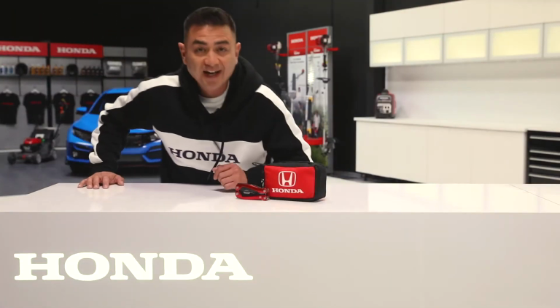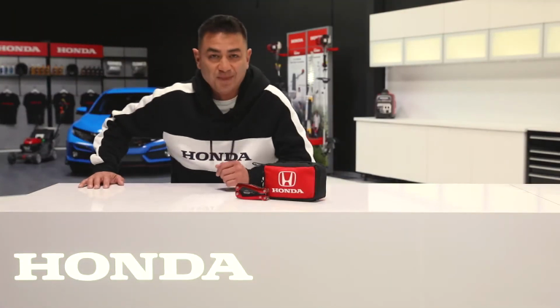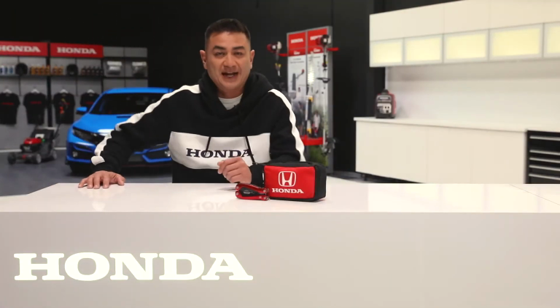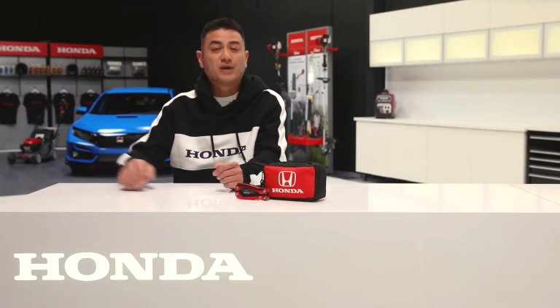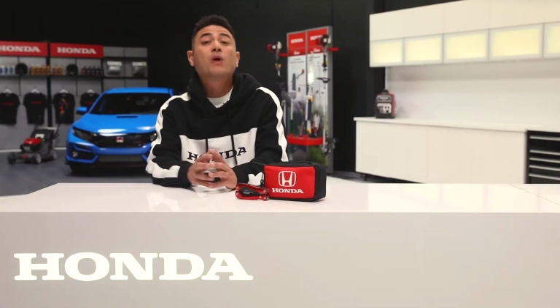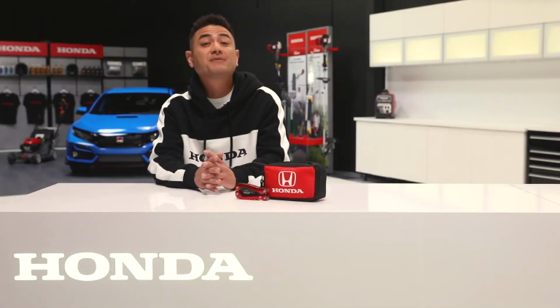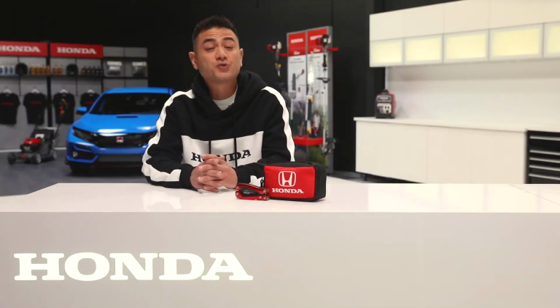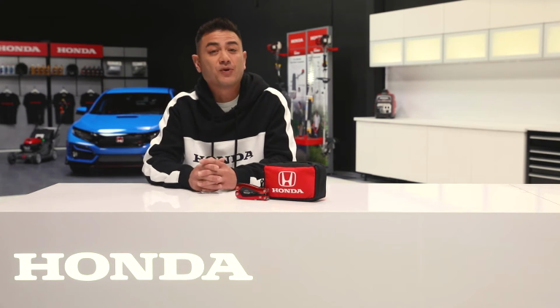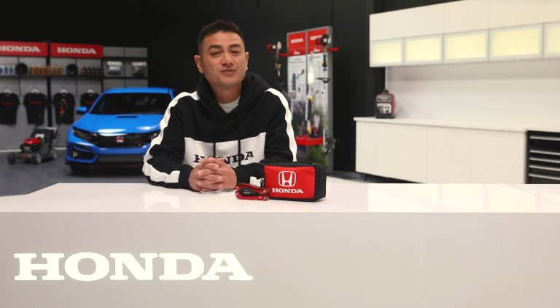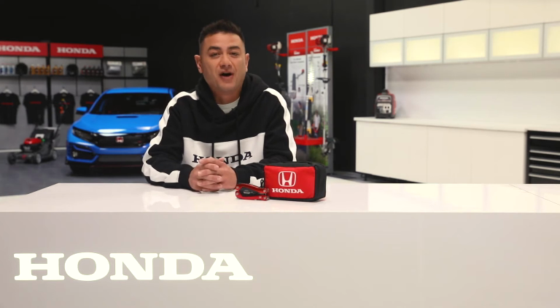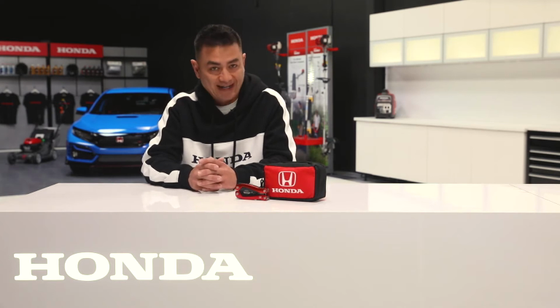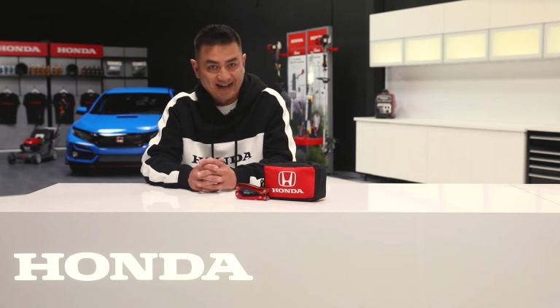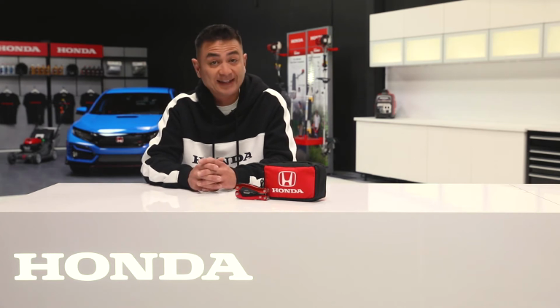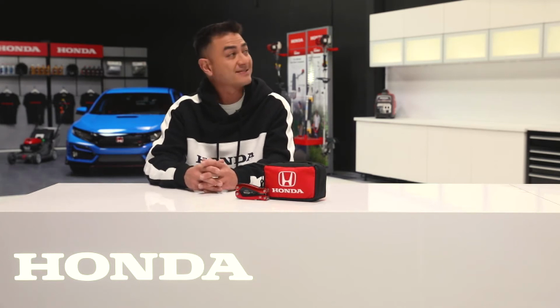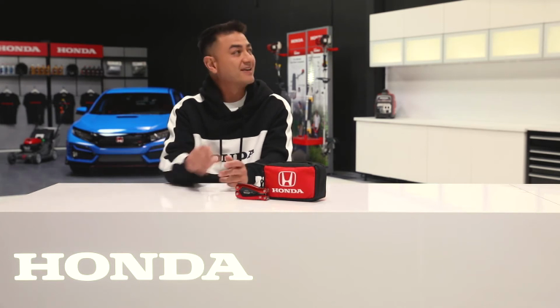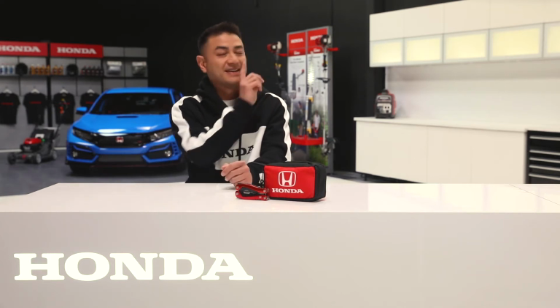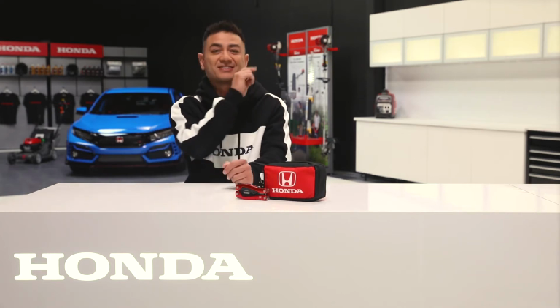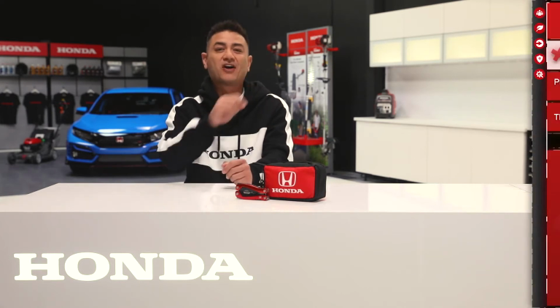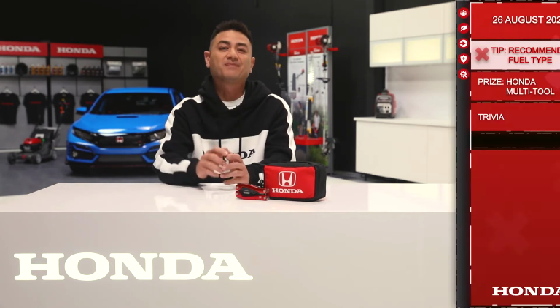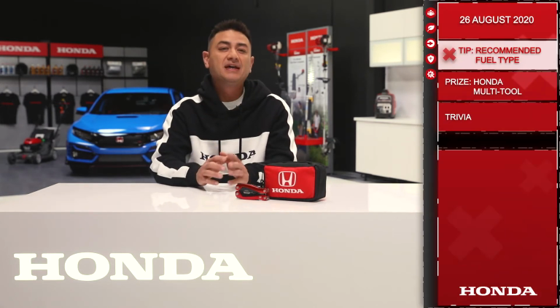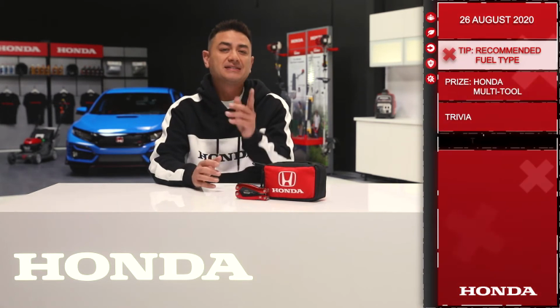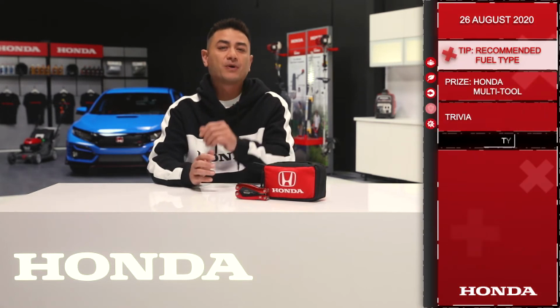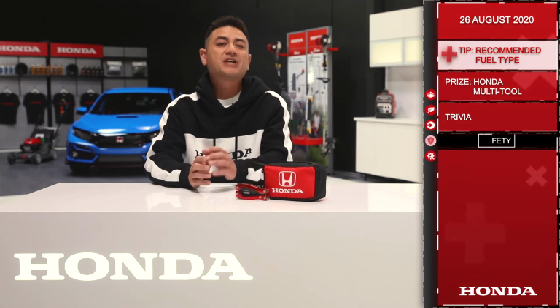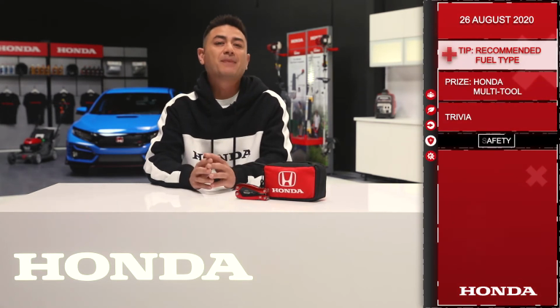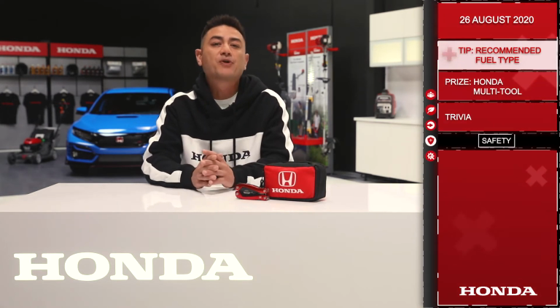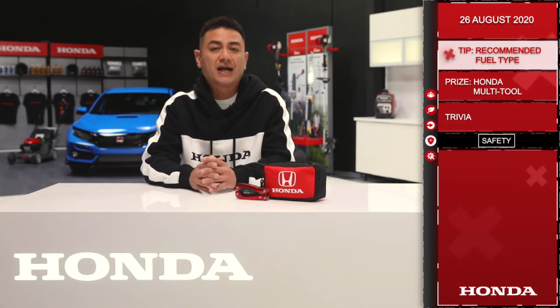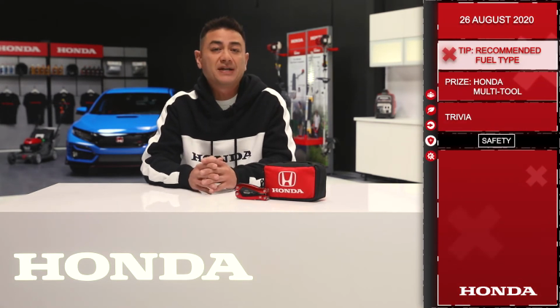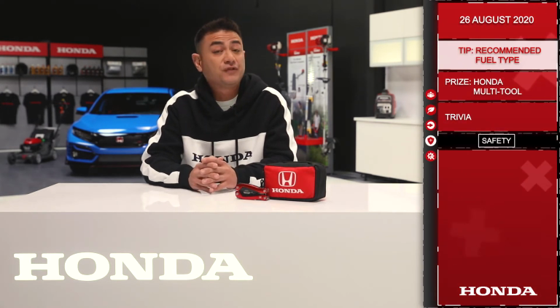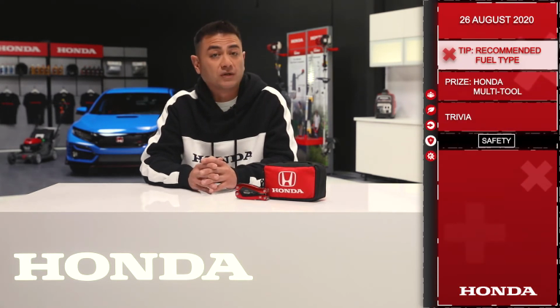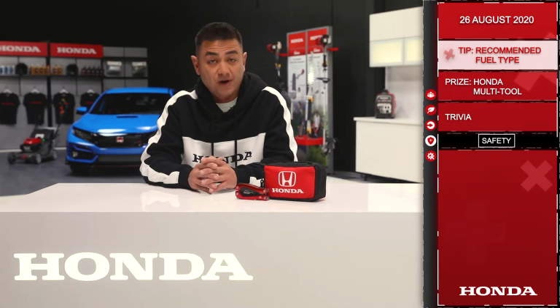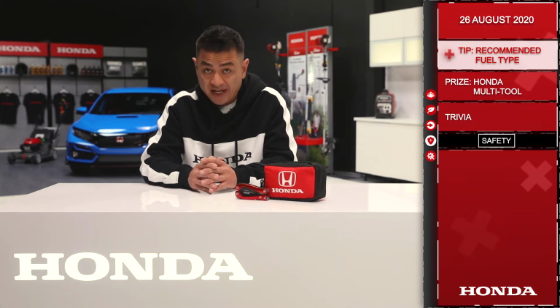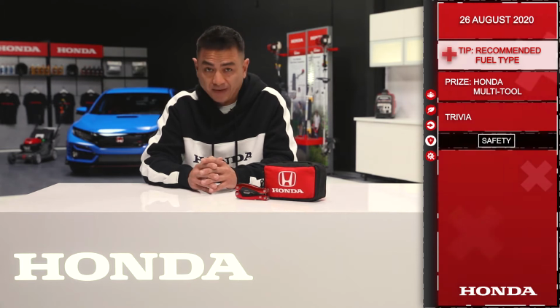Good morning everyone and welcome to the Dream Garage from Honda Canada. Today we're going to talk about the recommended fuel for your vehicle.